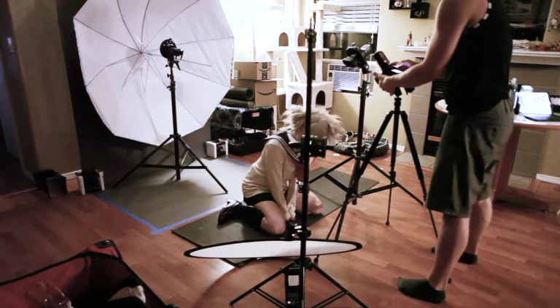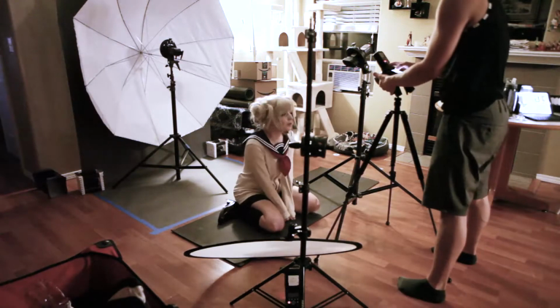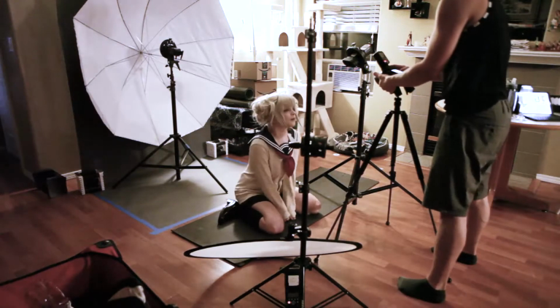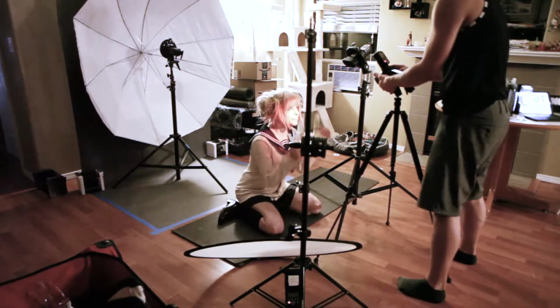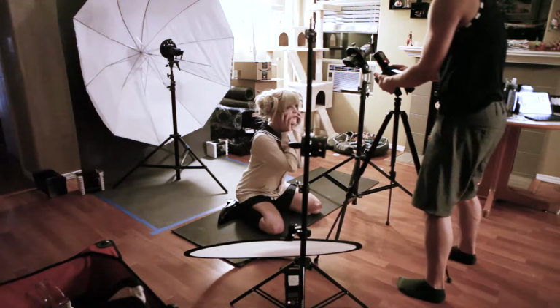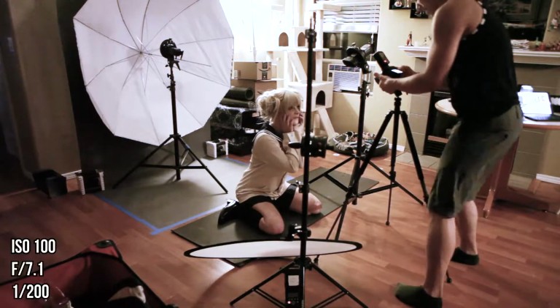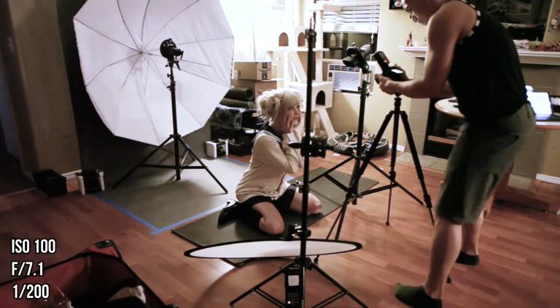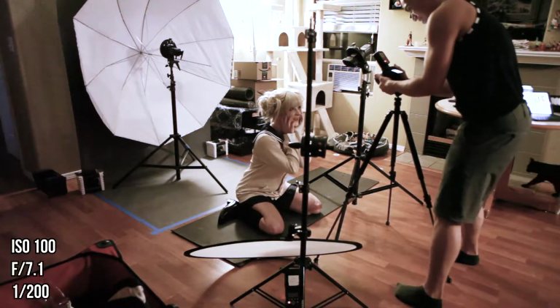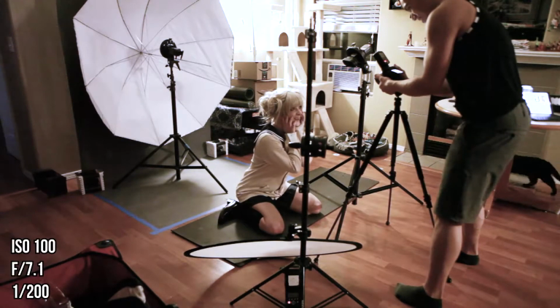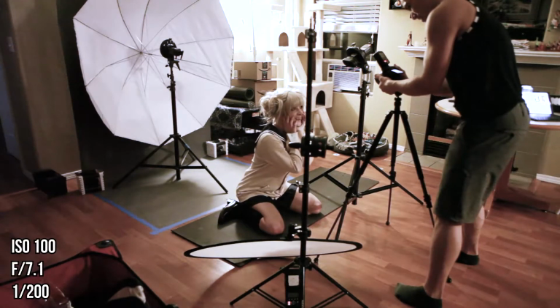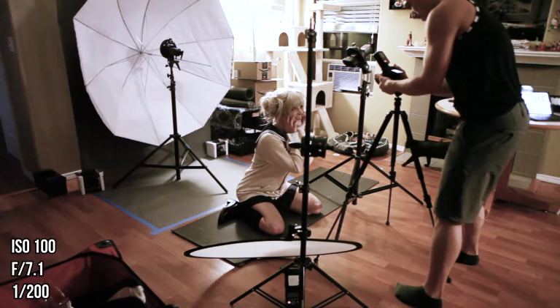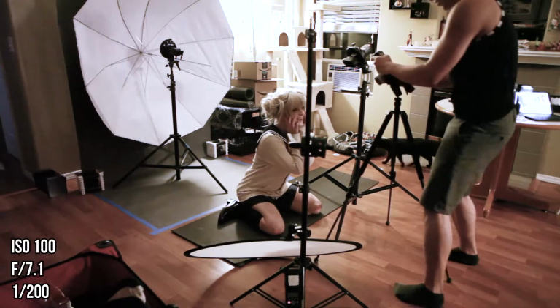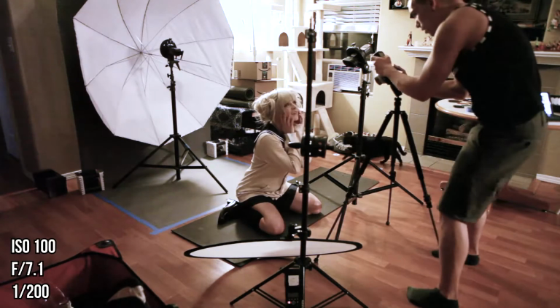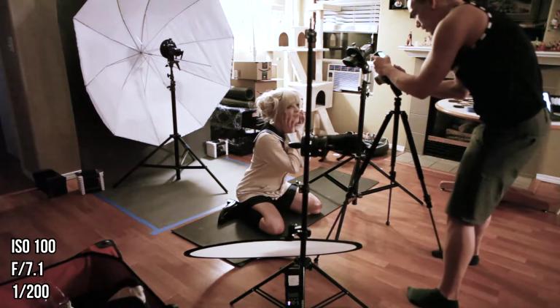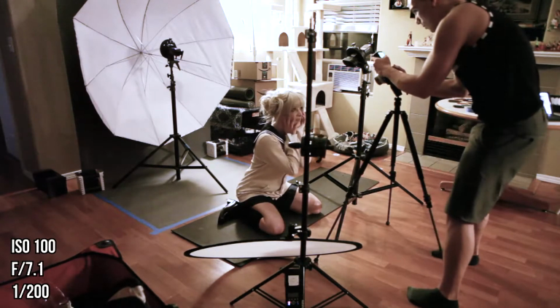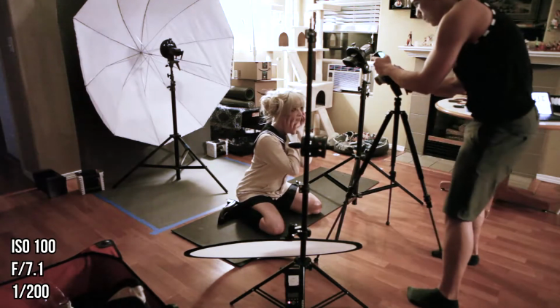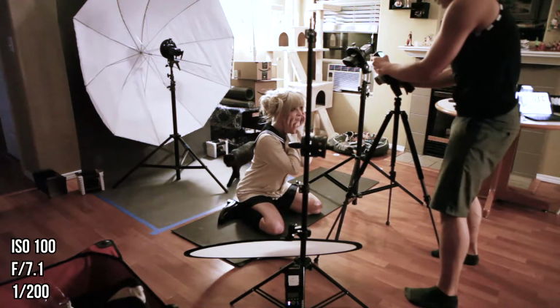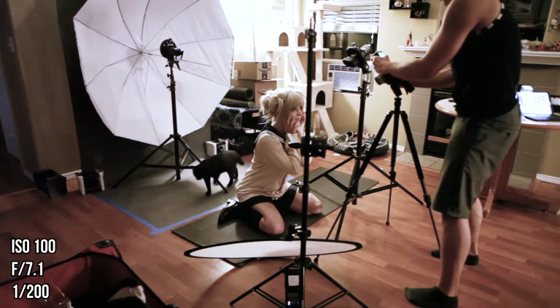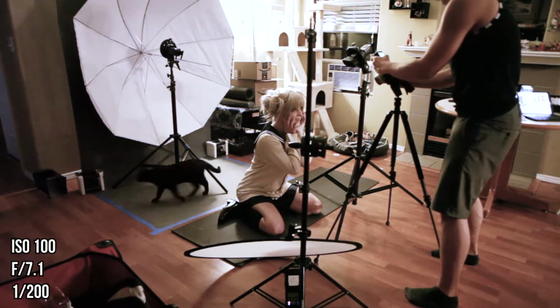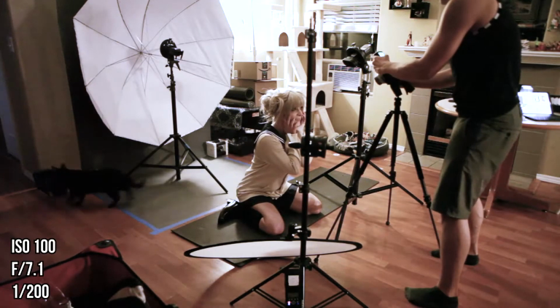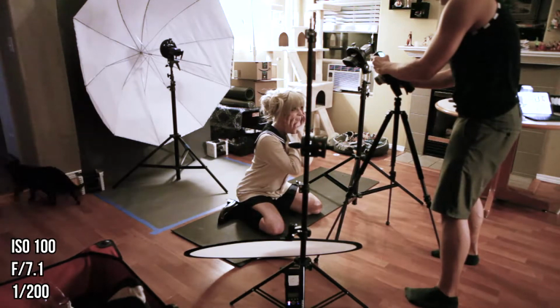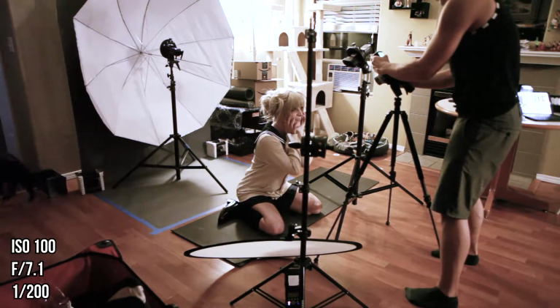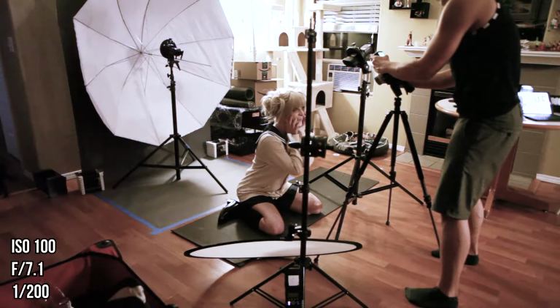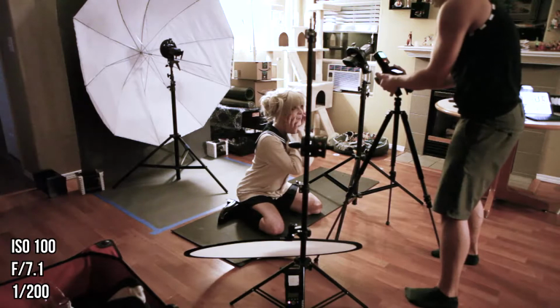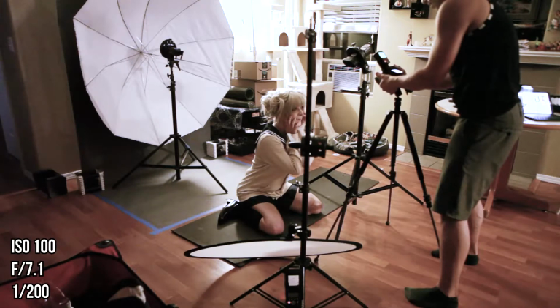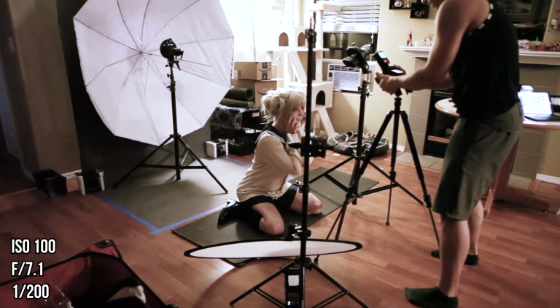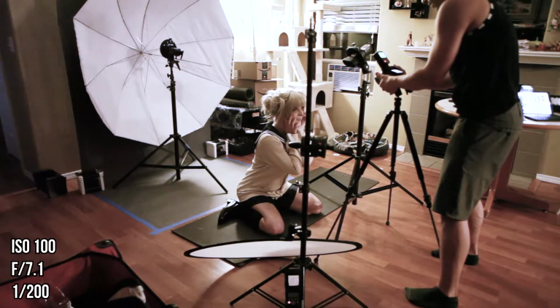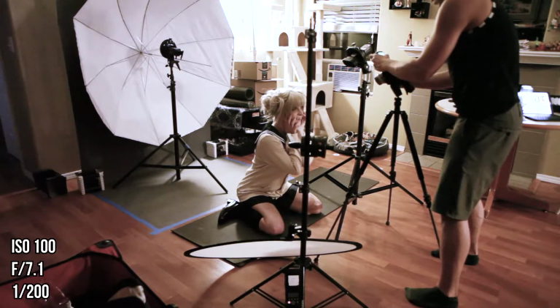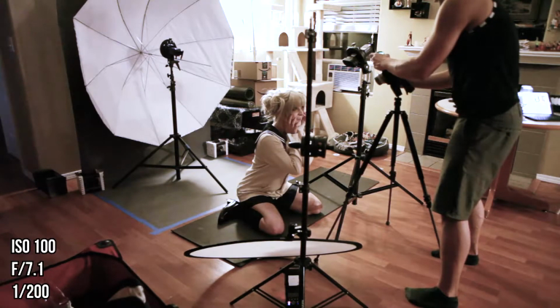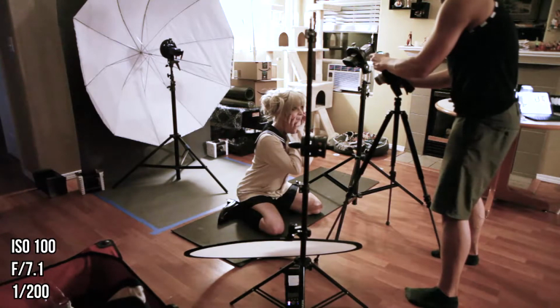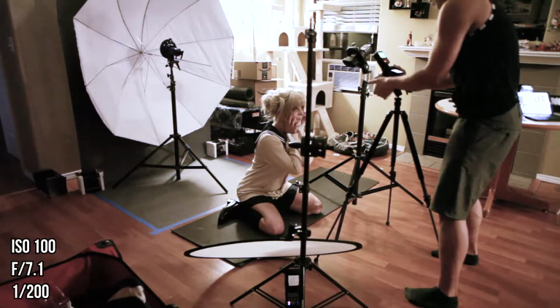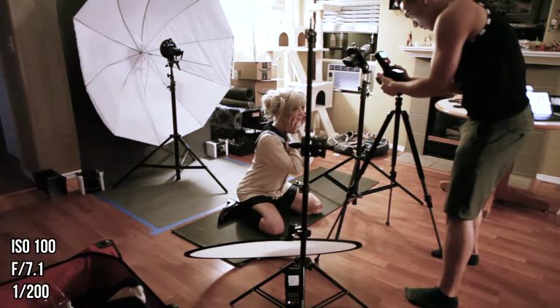My camera settings were ISO 100, f7.1, and 1/200 shutter speed.